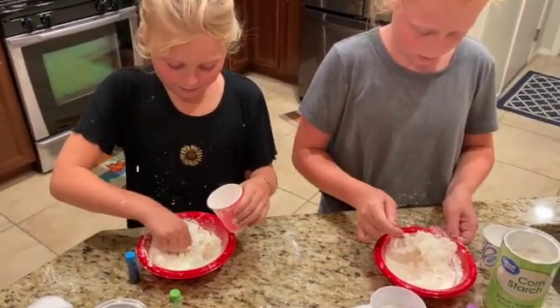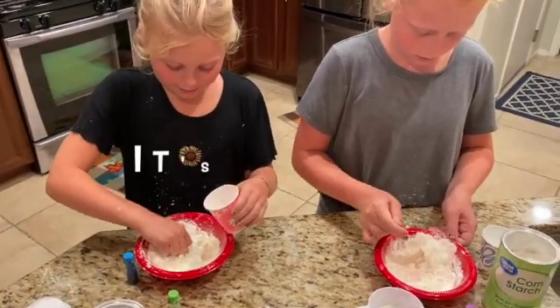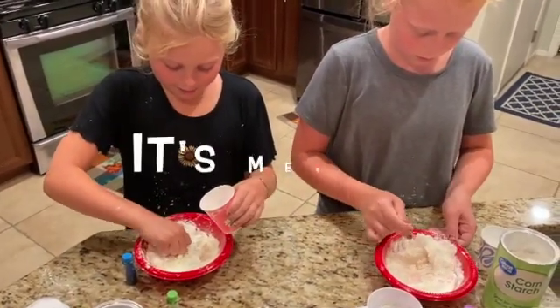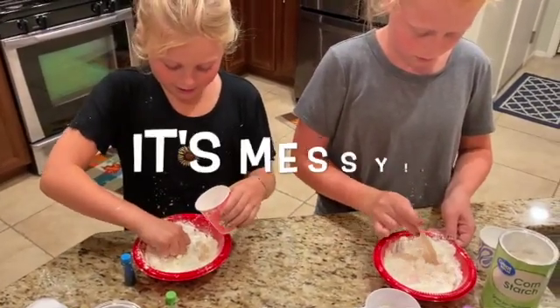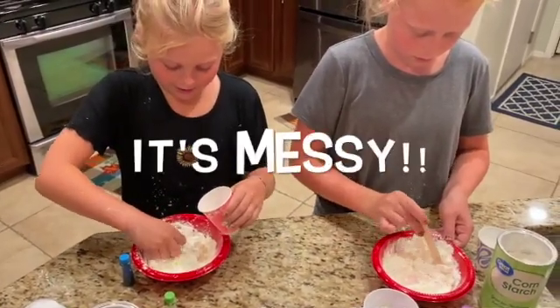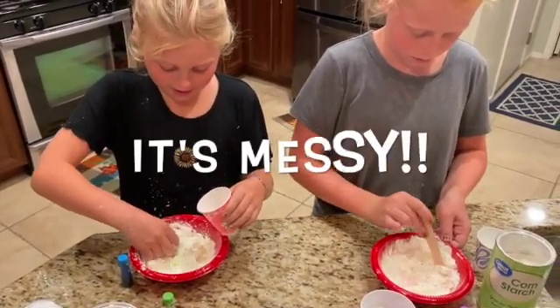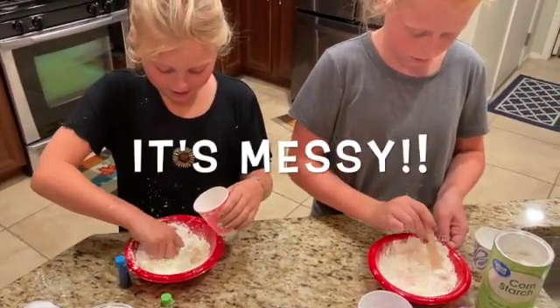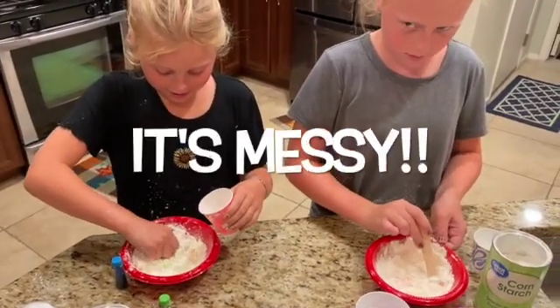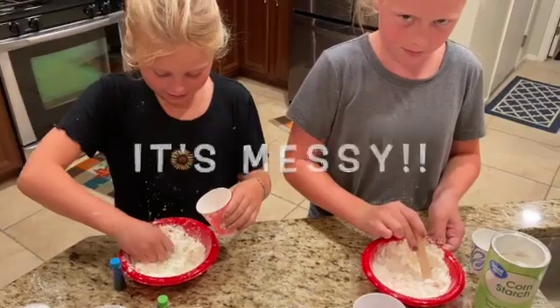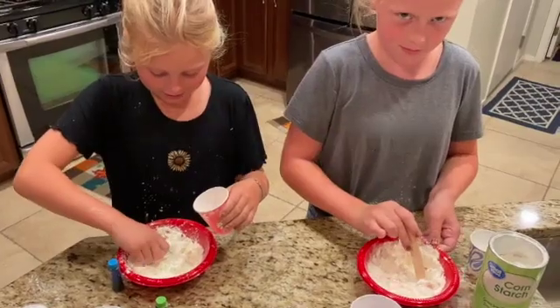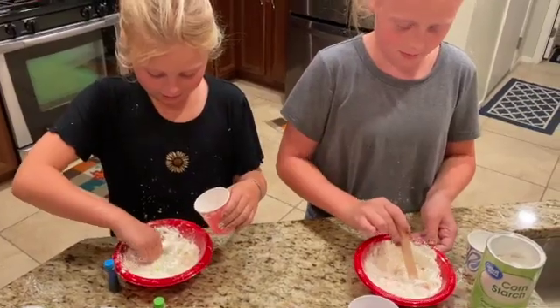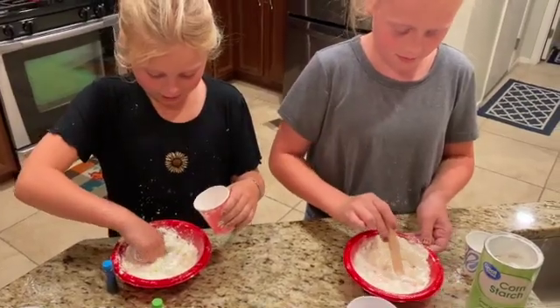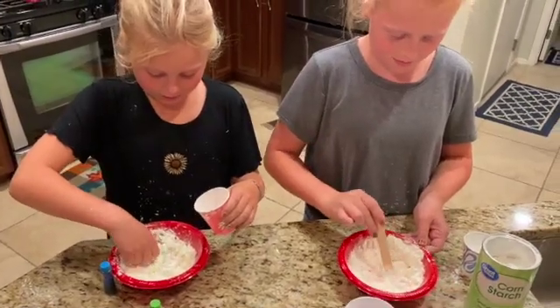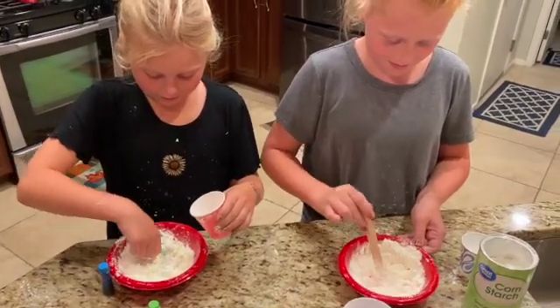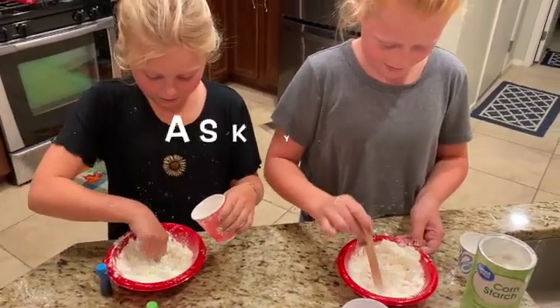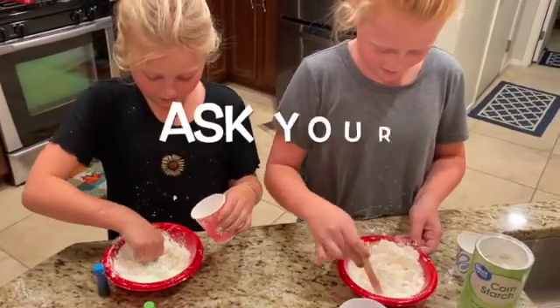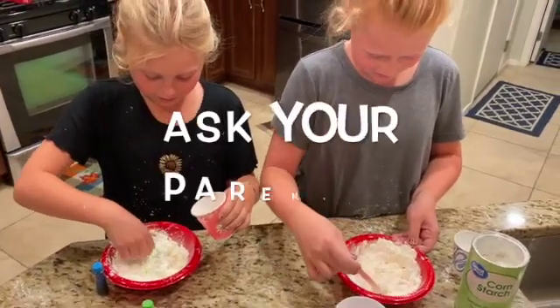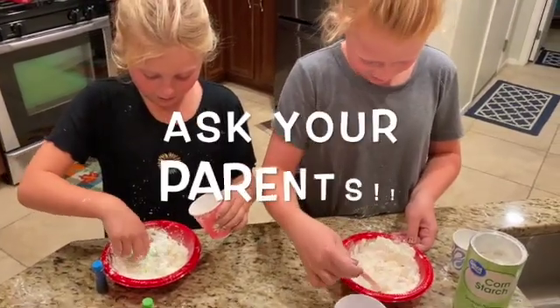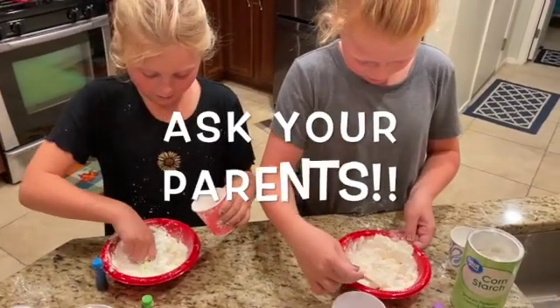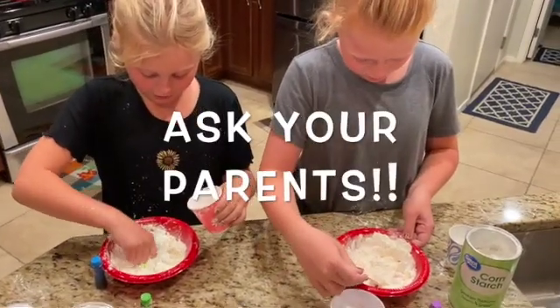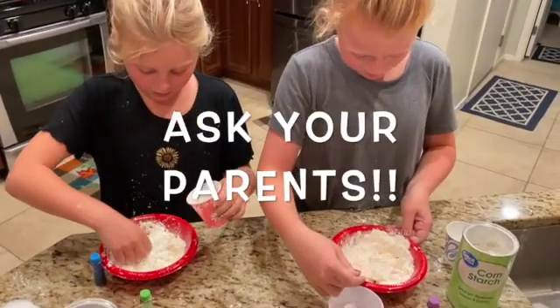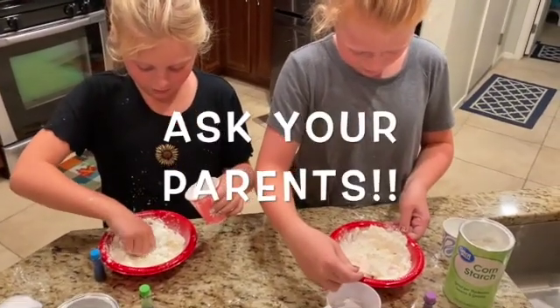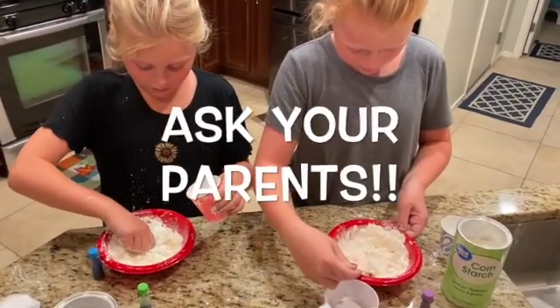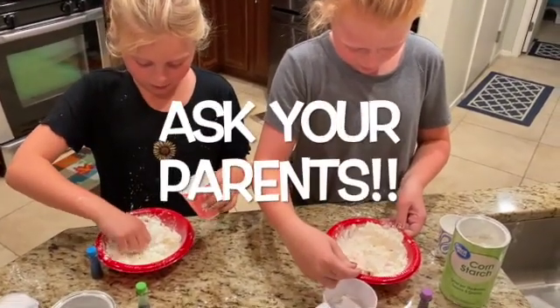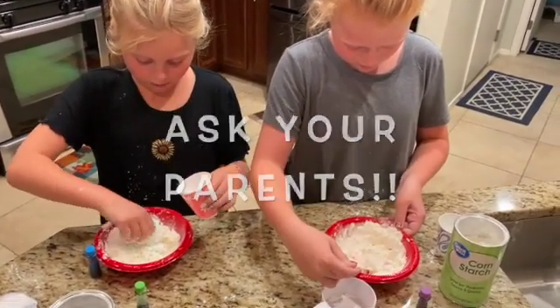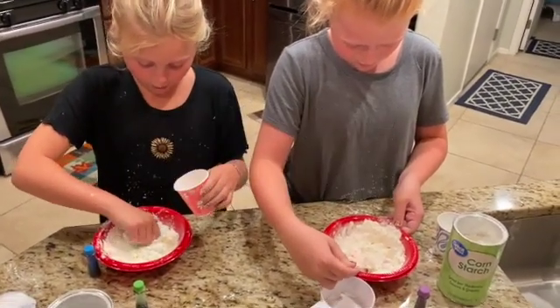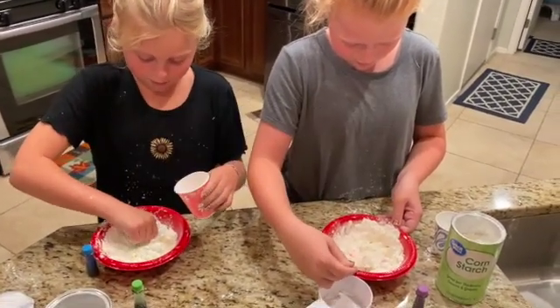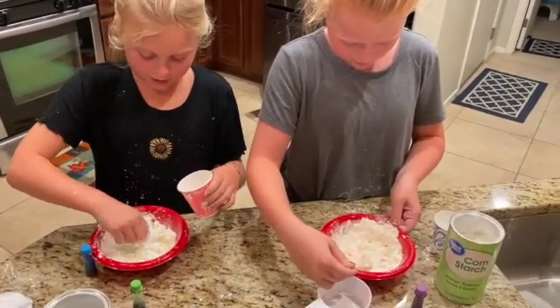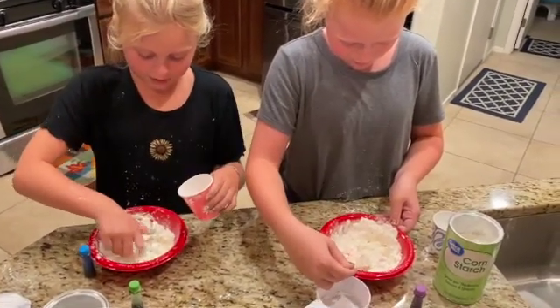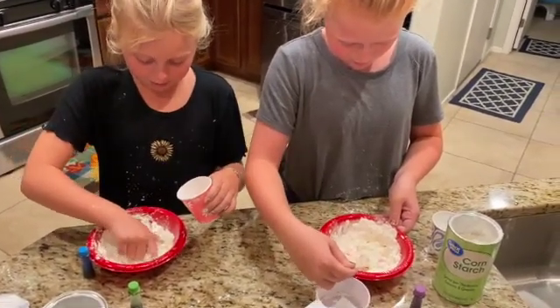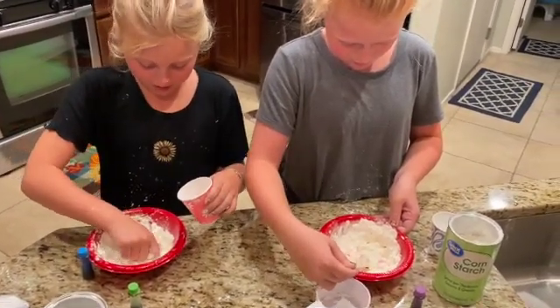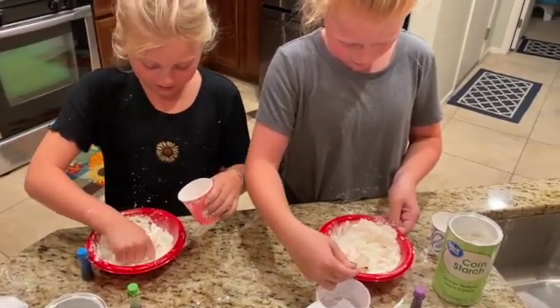This might be messy. So if your parents don't want you to do it, don't do it because it's messy.